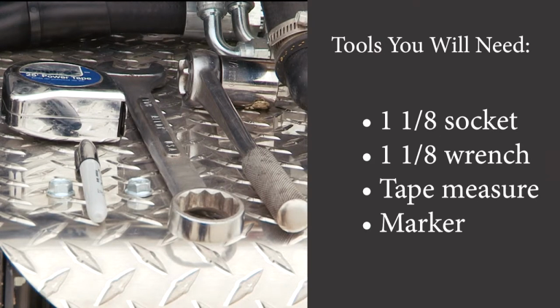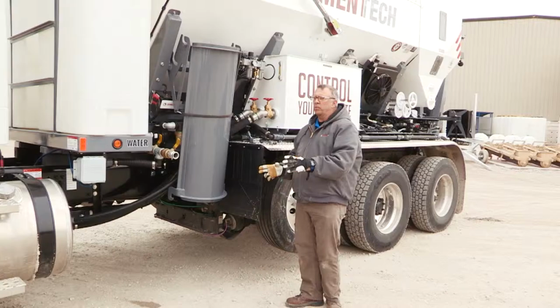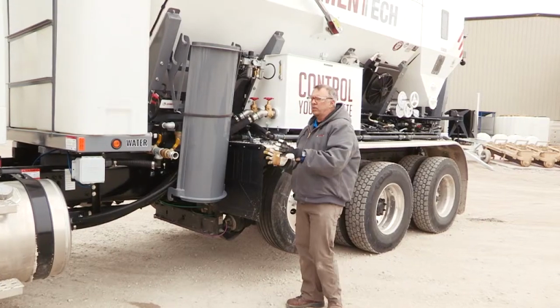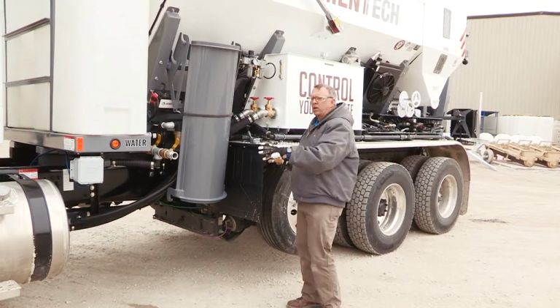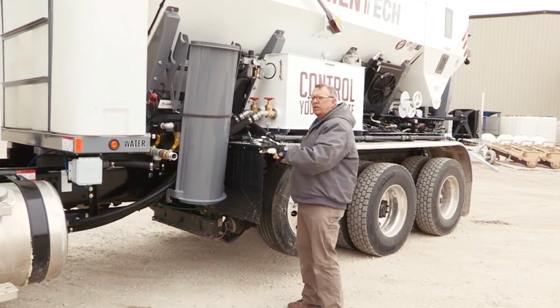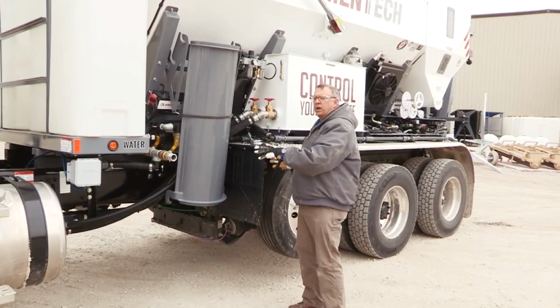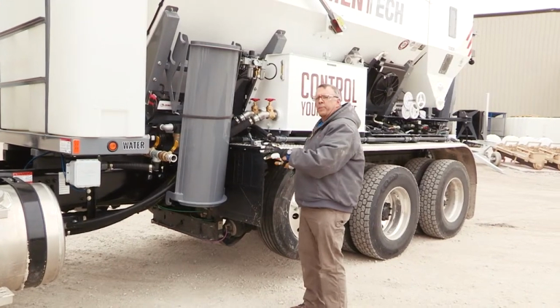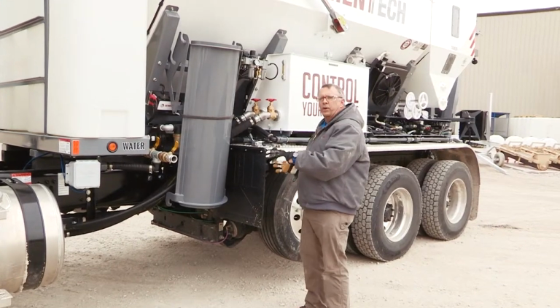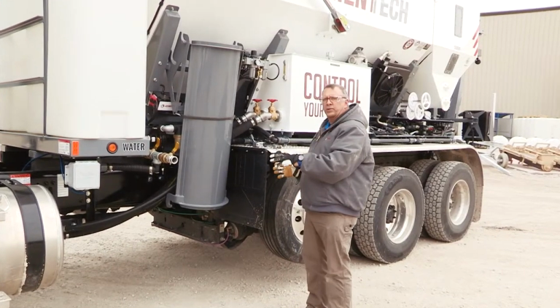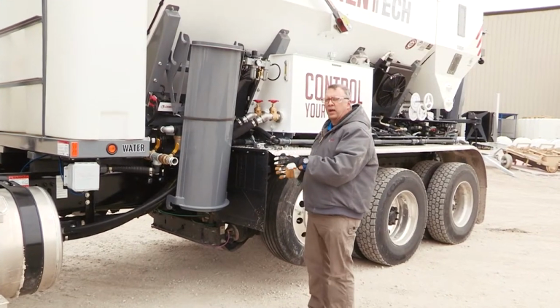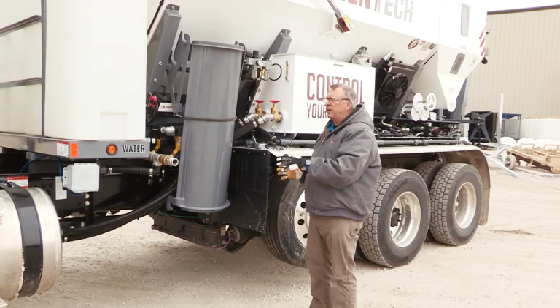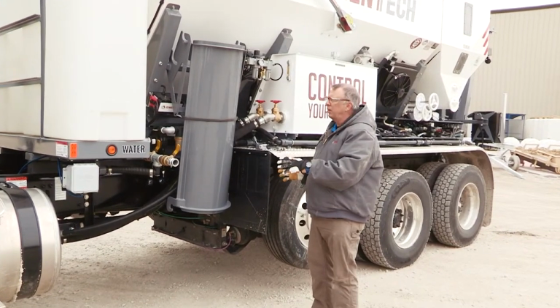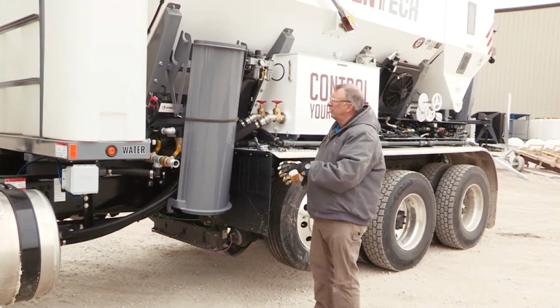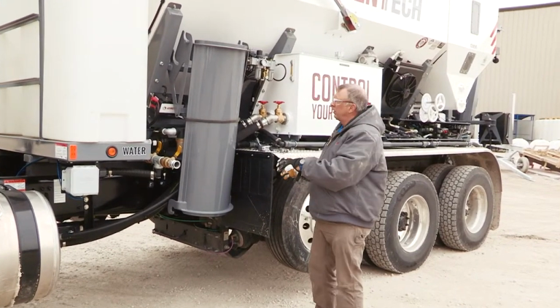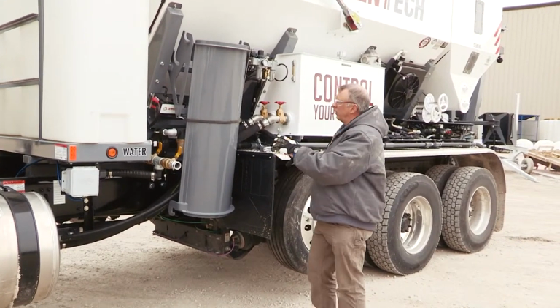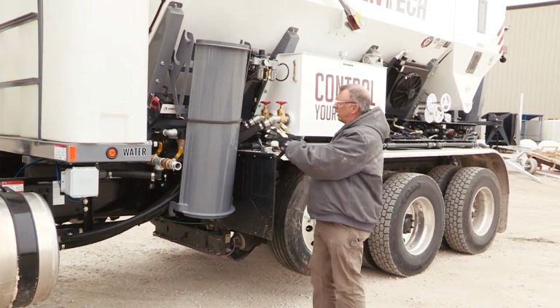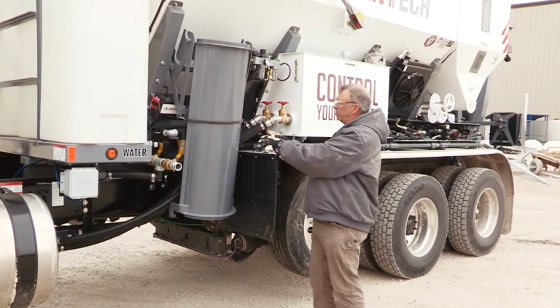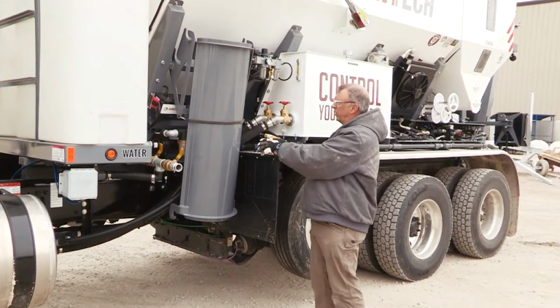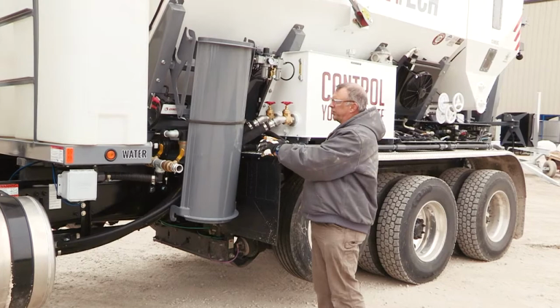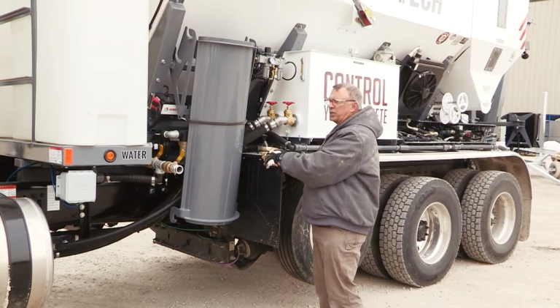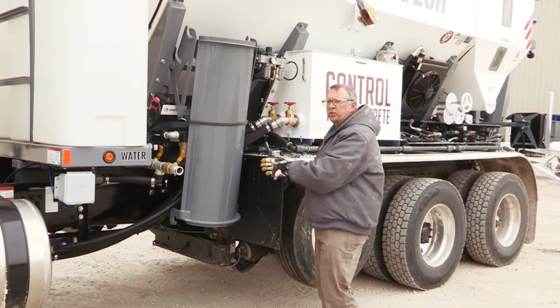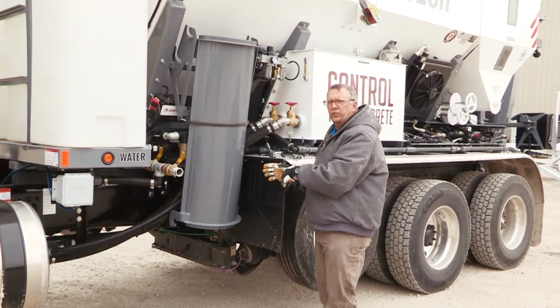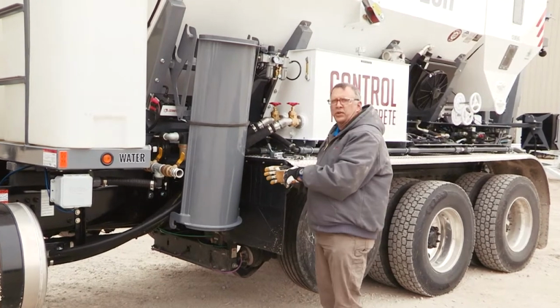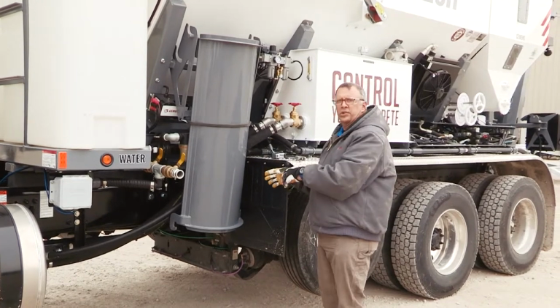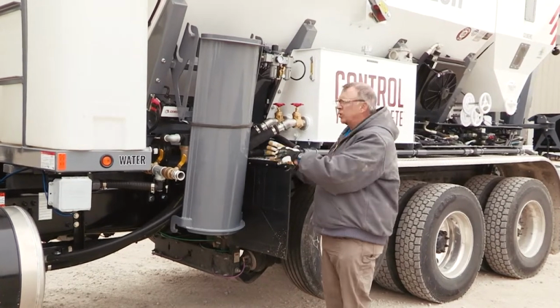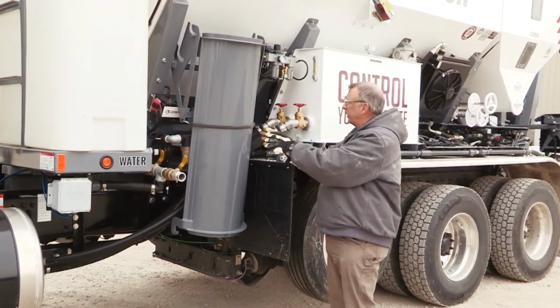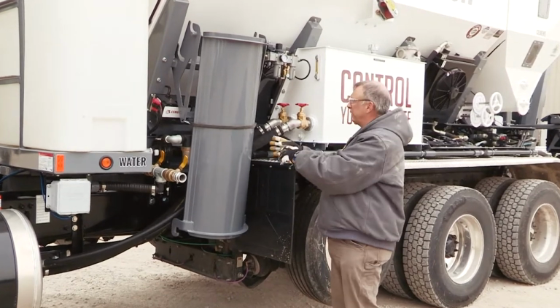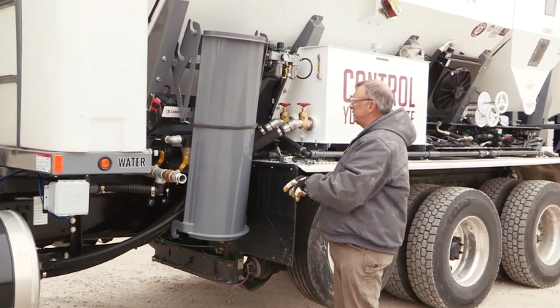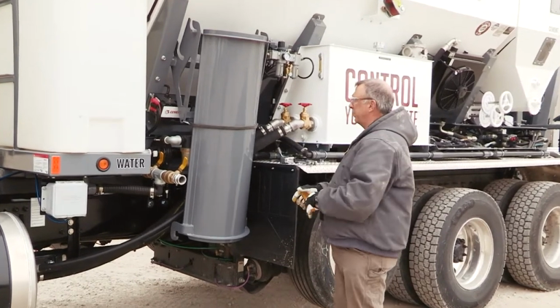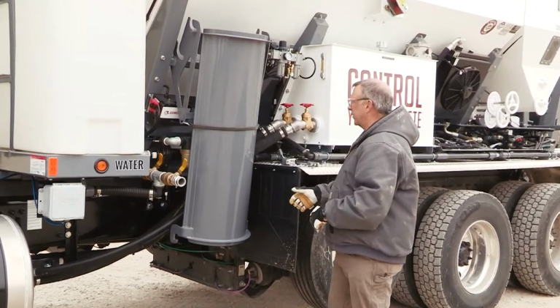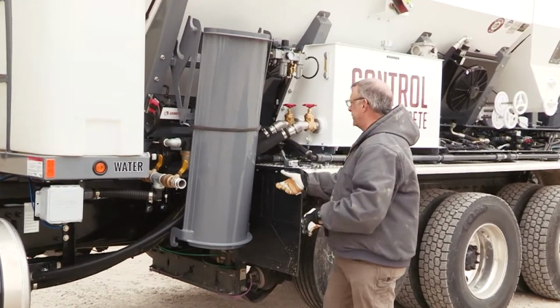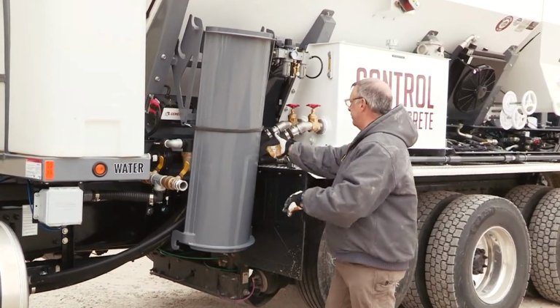We're going to start on the operator side. We've got to remove the chutes first so we can get to the belt tension.